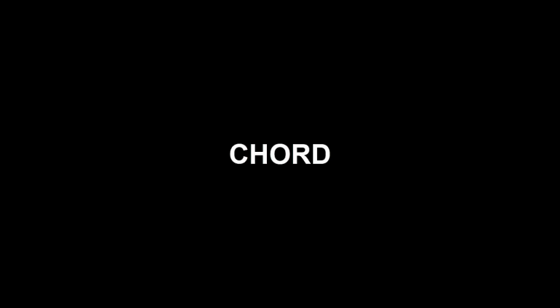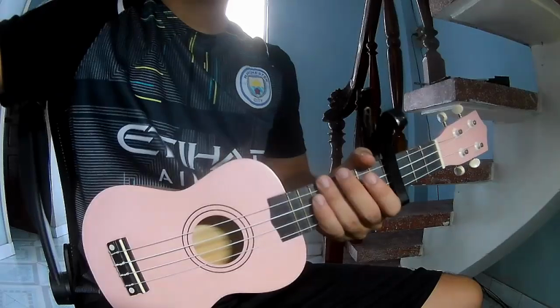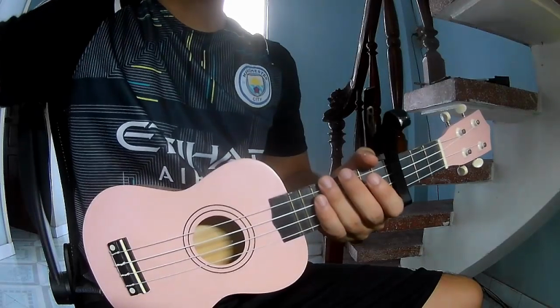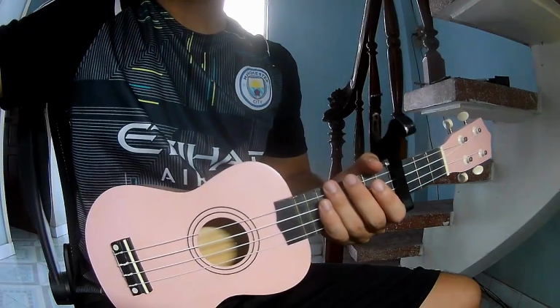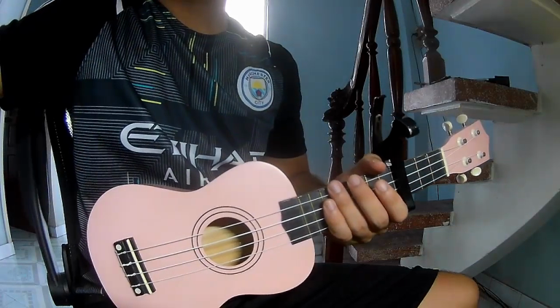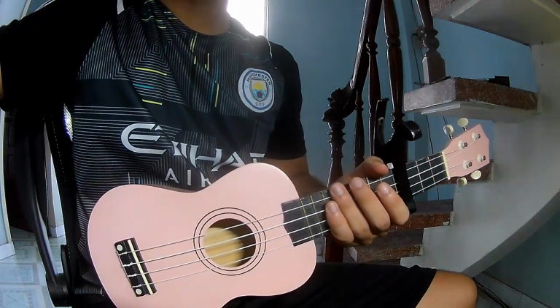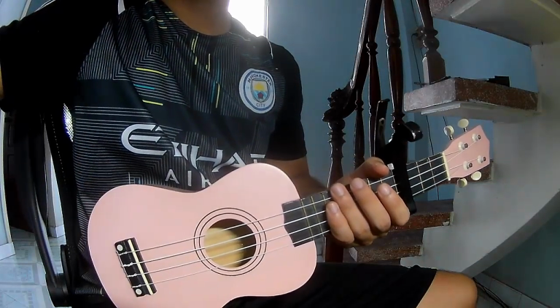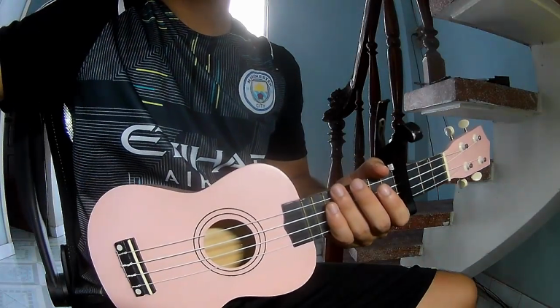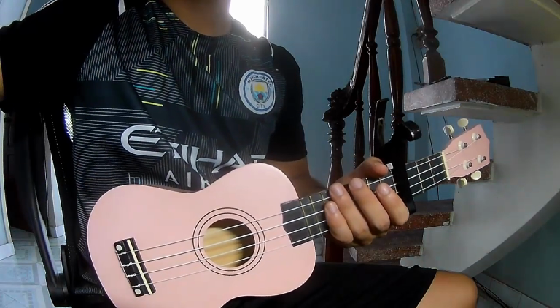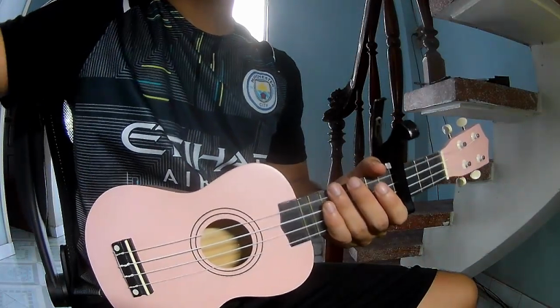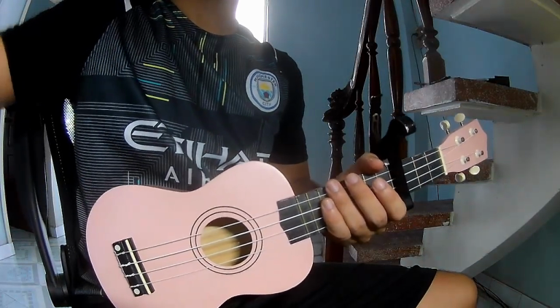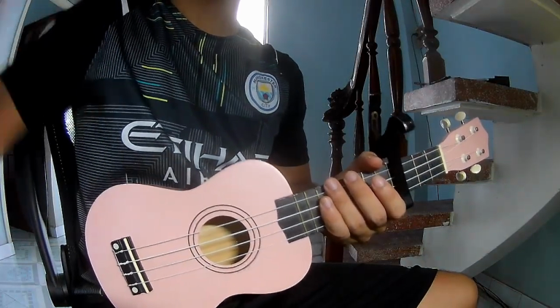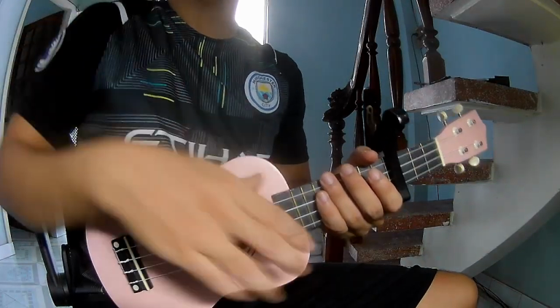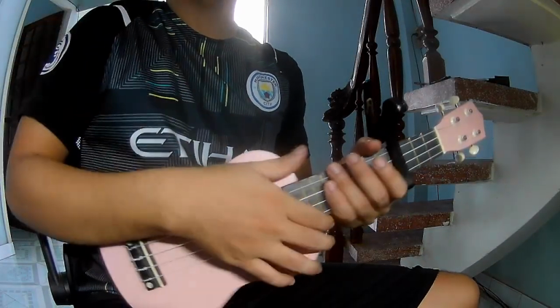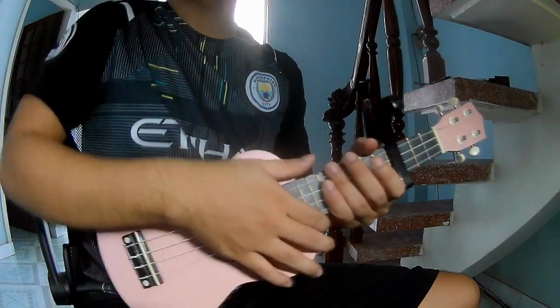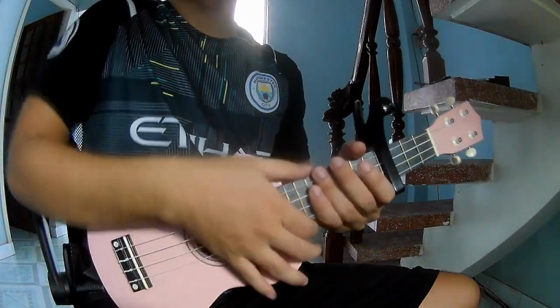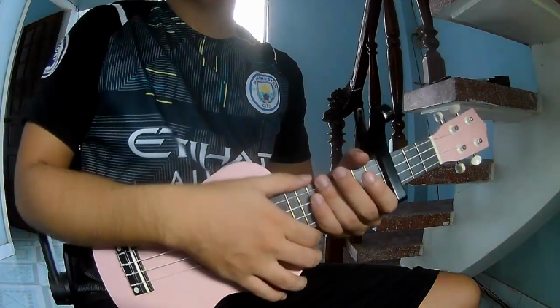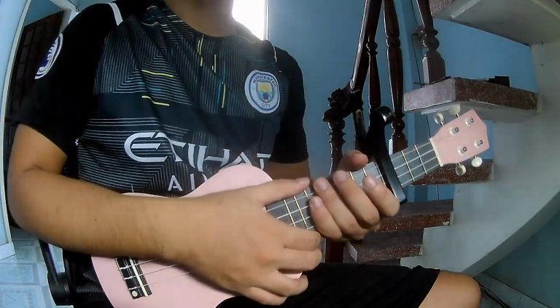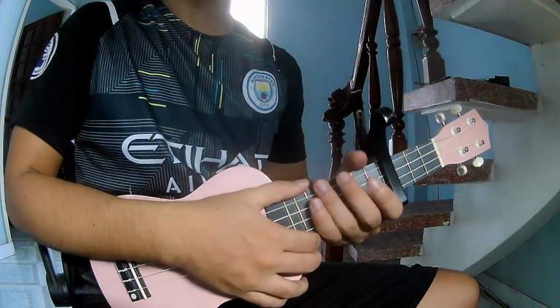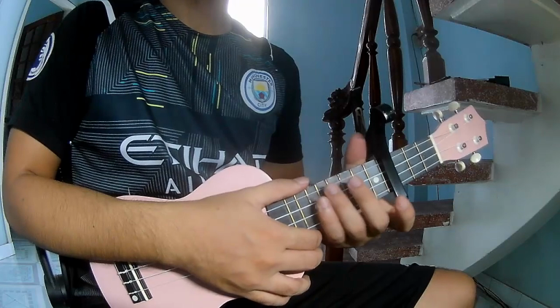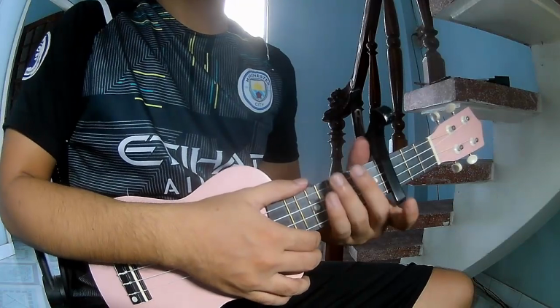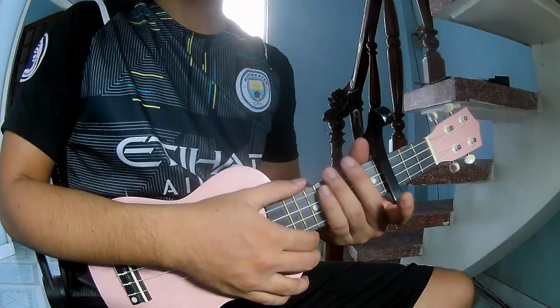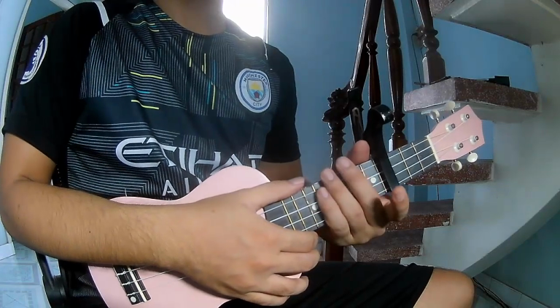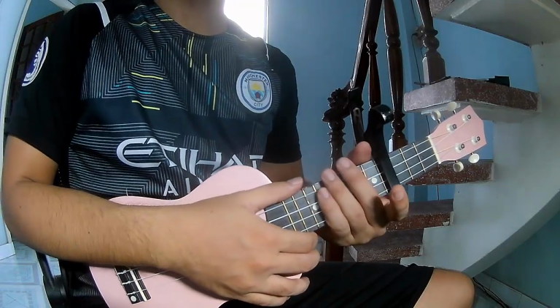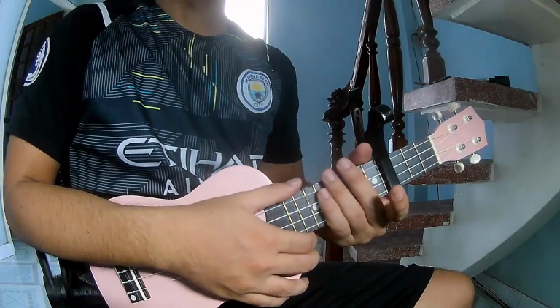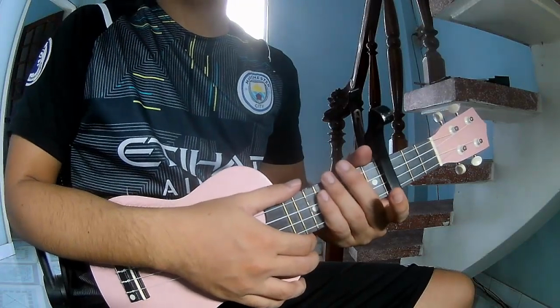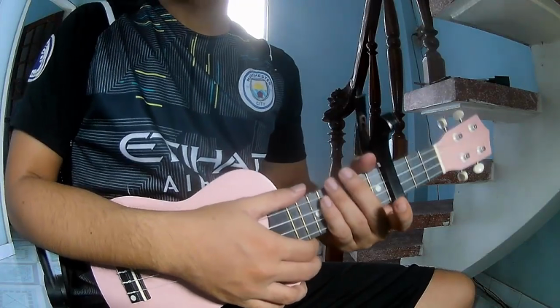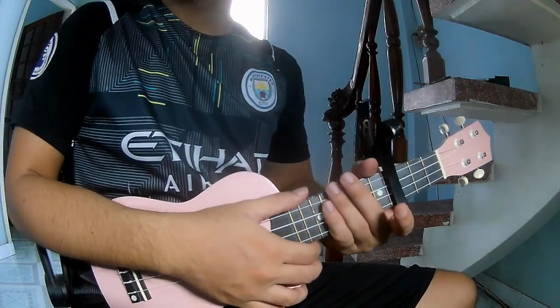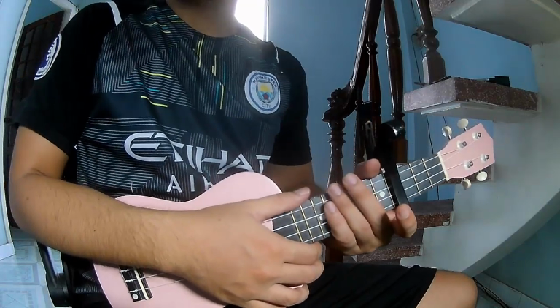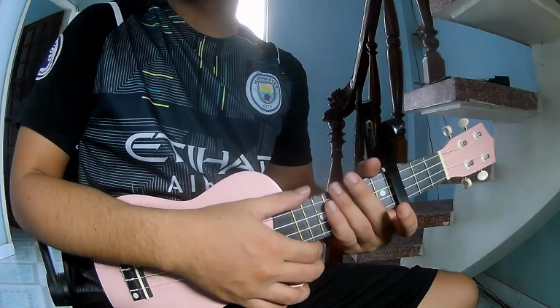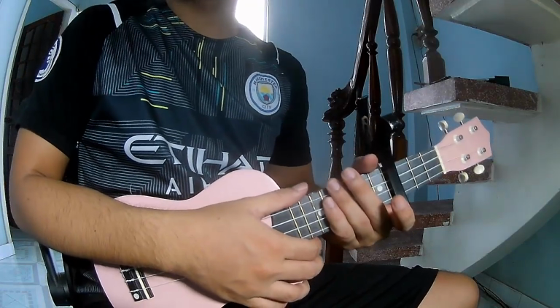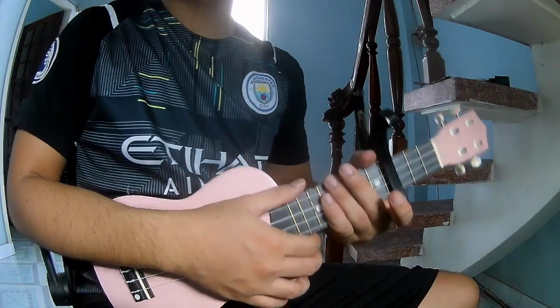Hi everyone, today I will share how to play ukulele on American beats, right Olivia Rodrigo?